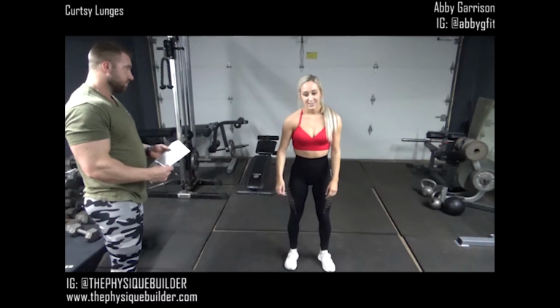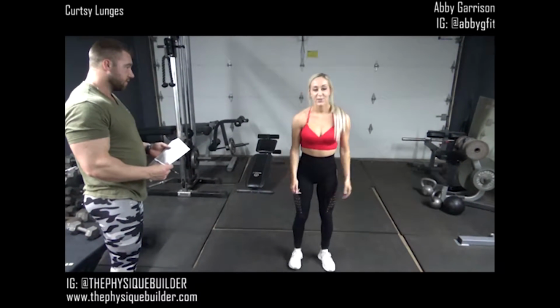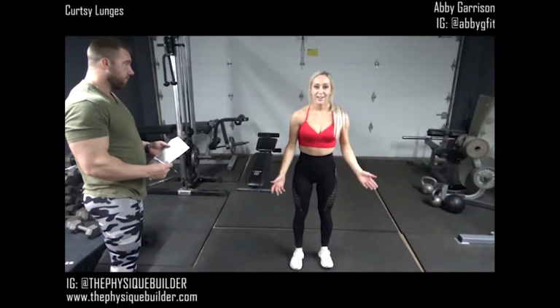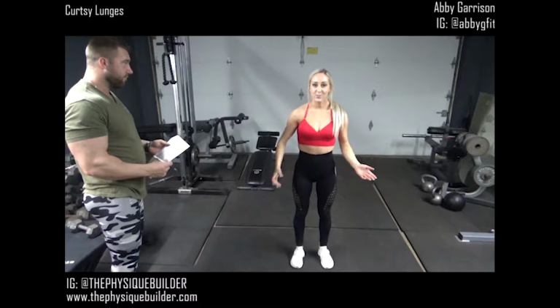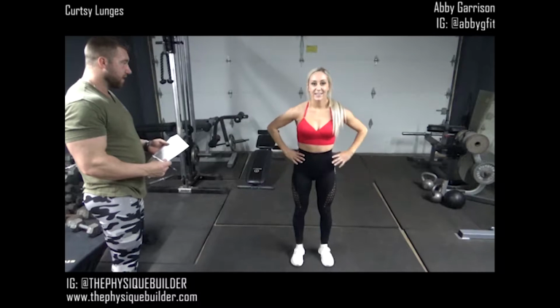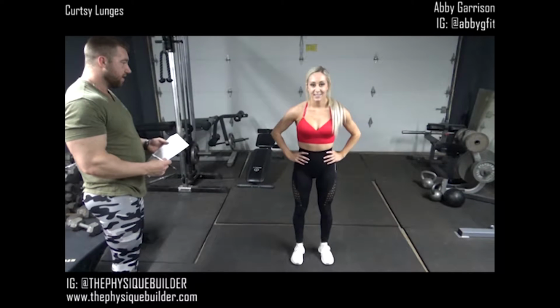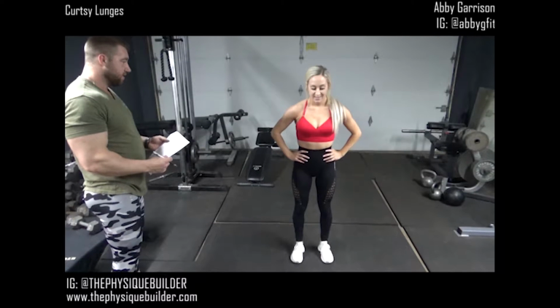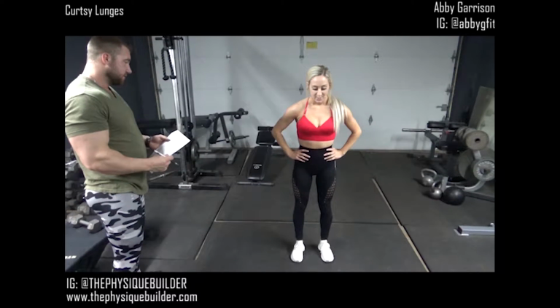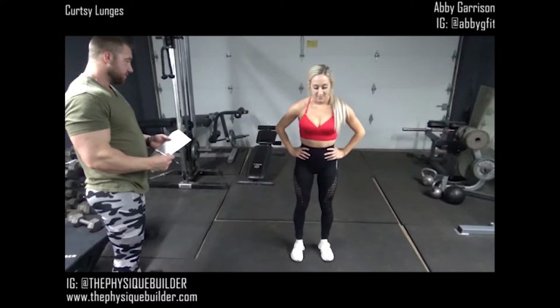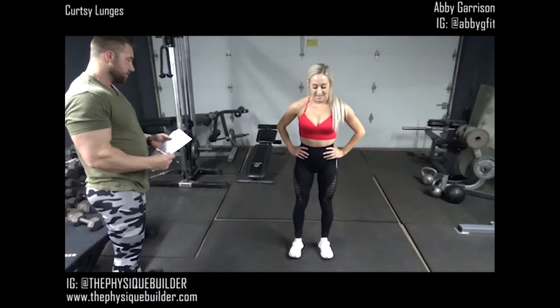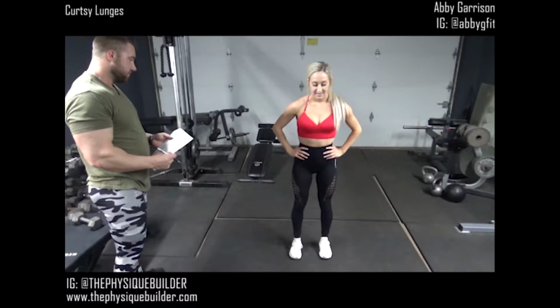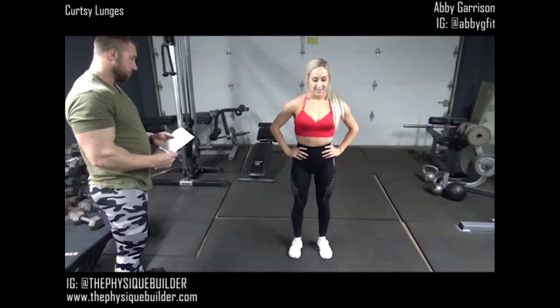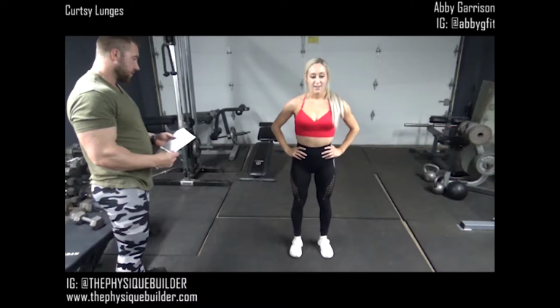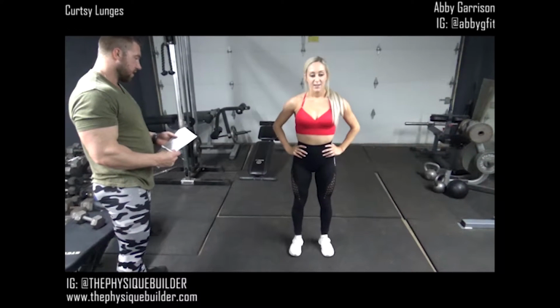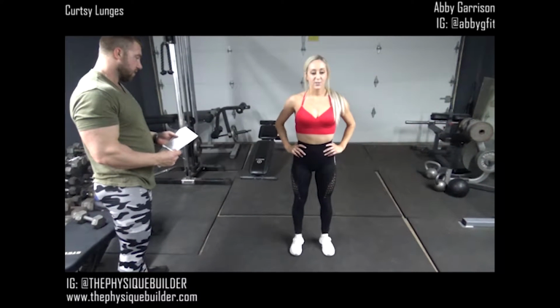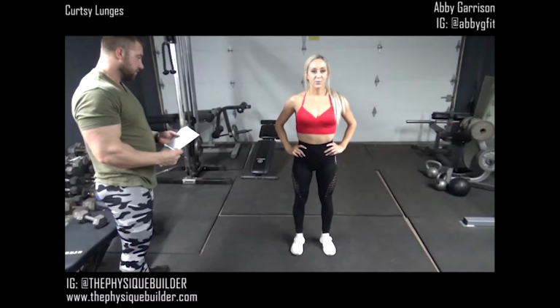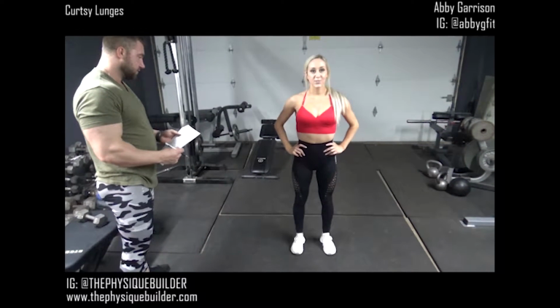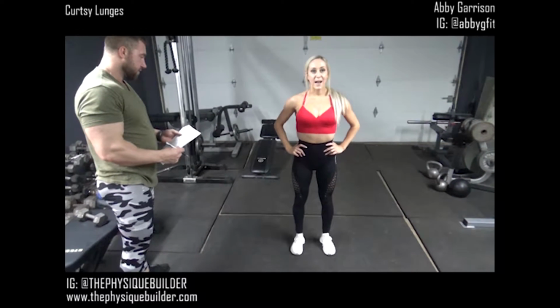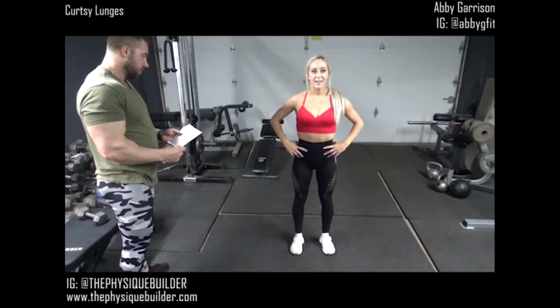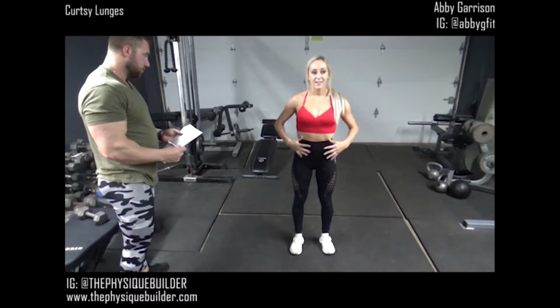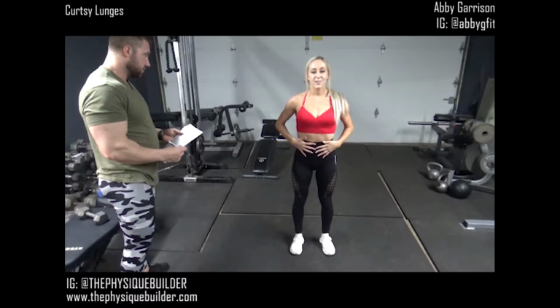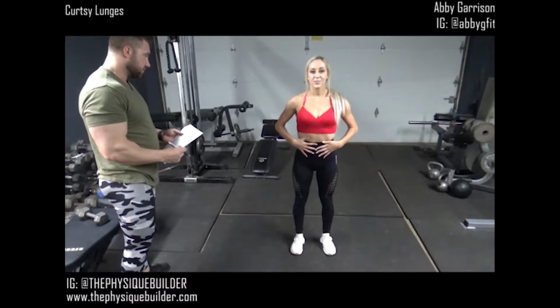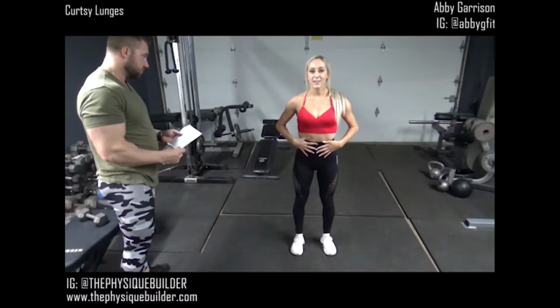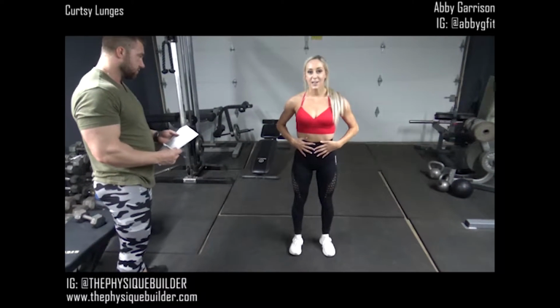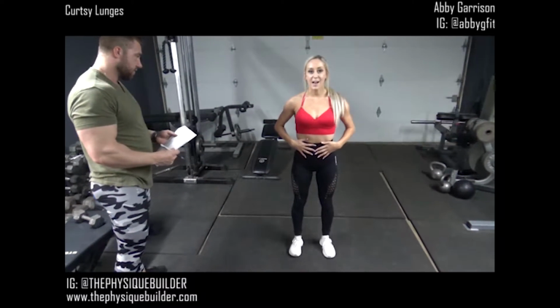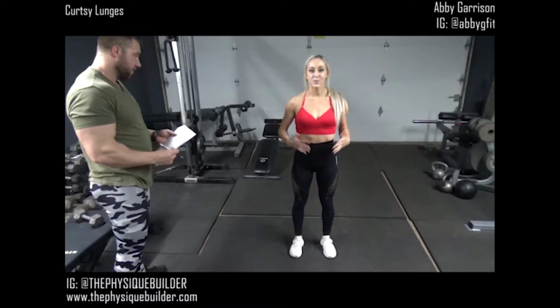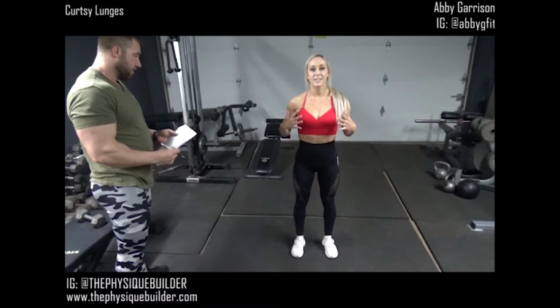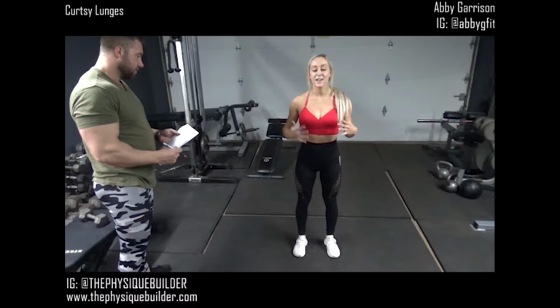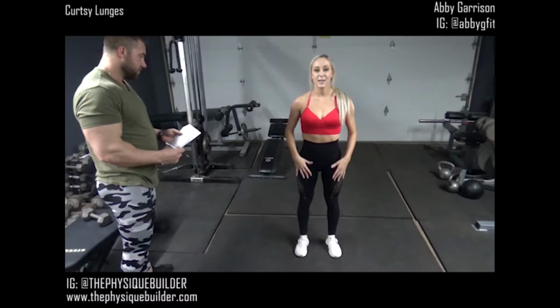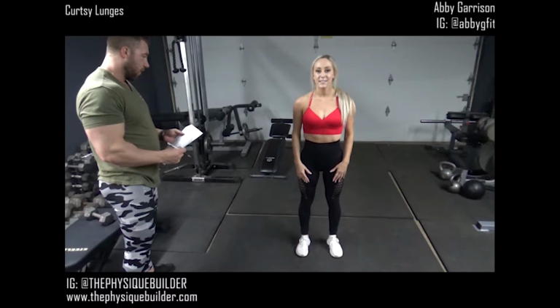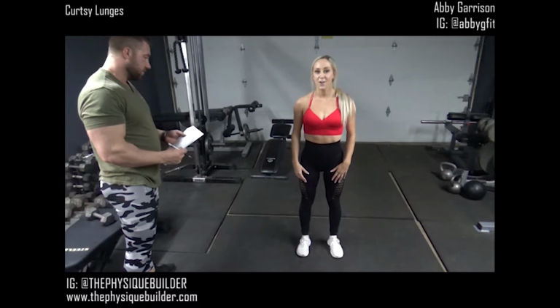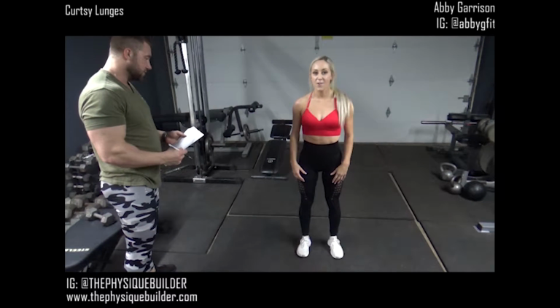So a correct one would be: your shoulders are back, you contract your abs, you're standing up nice and tall.